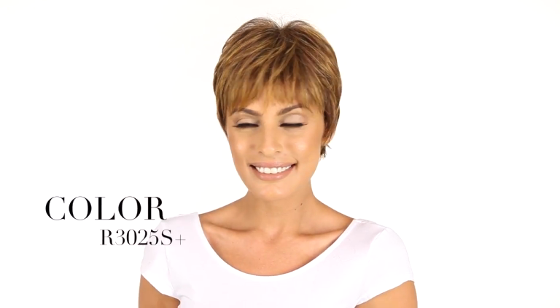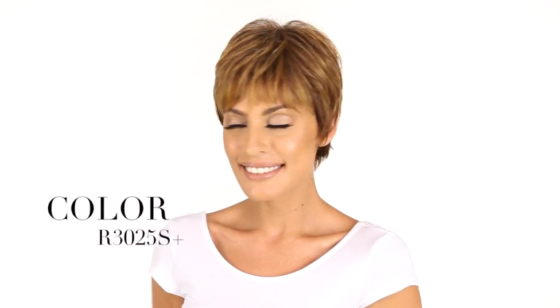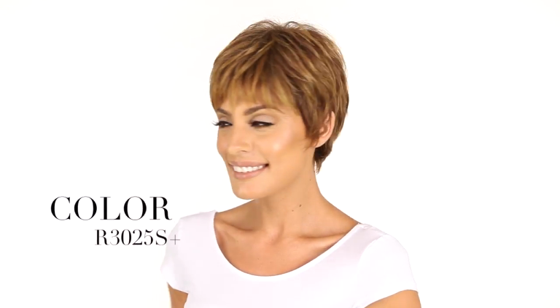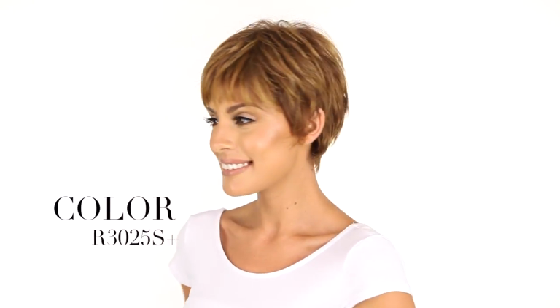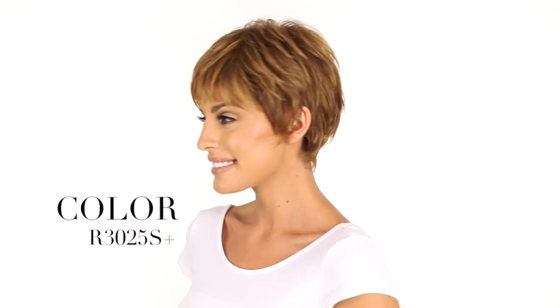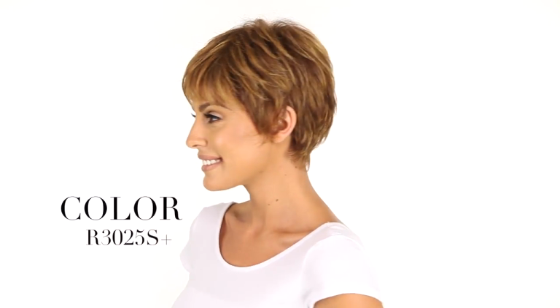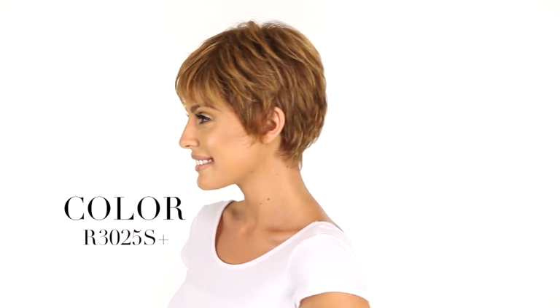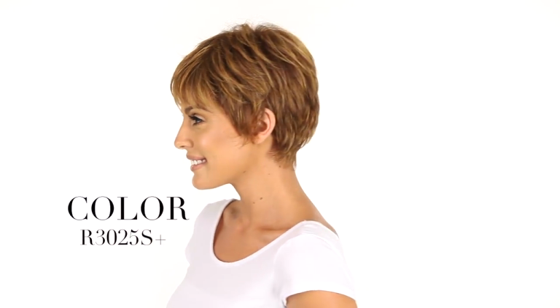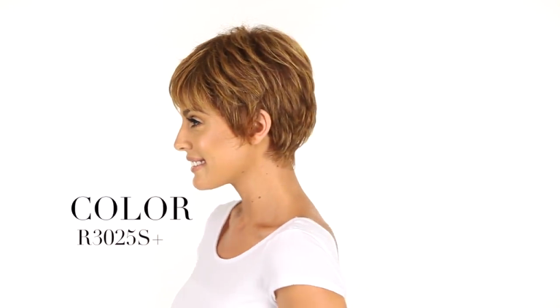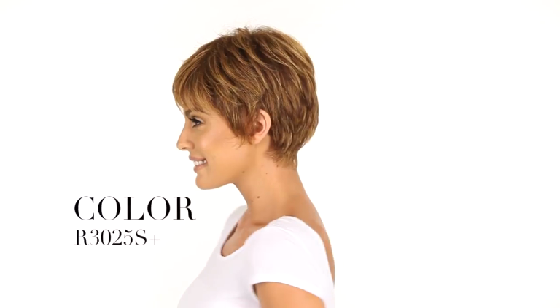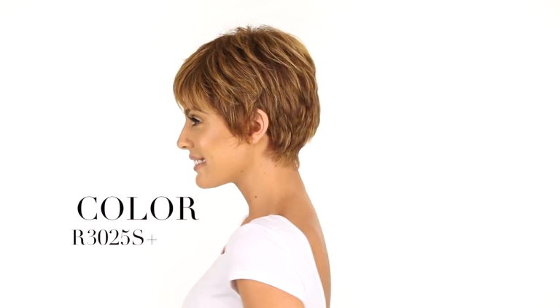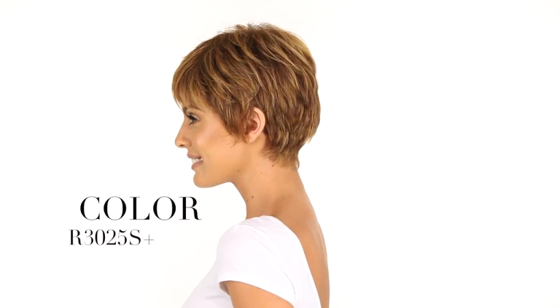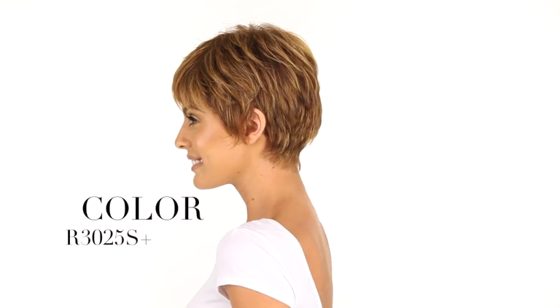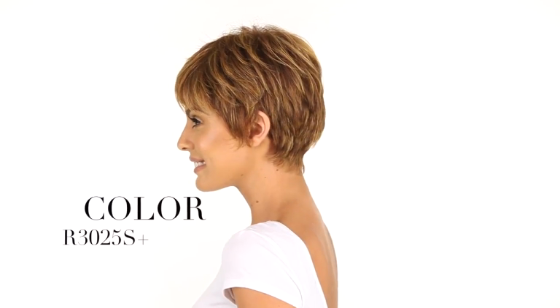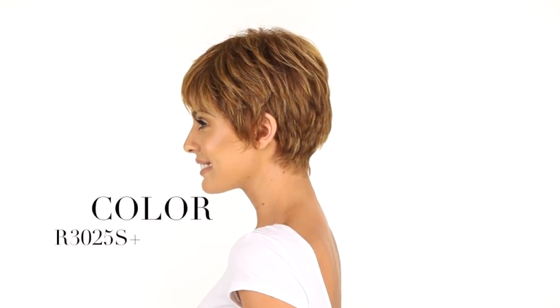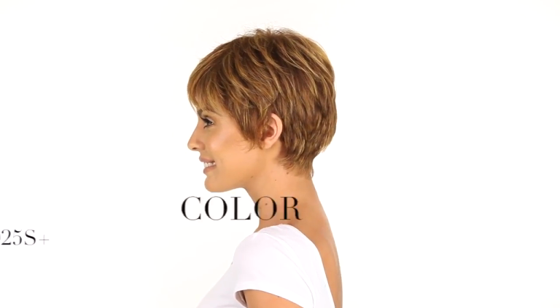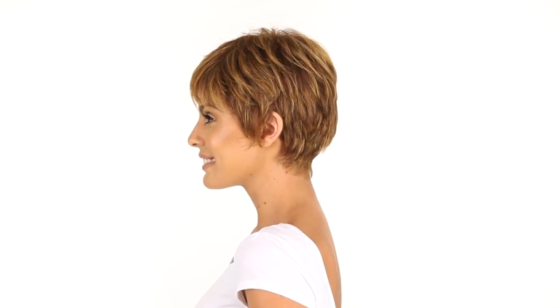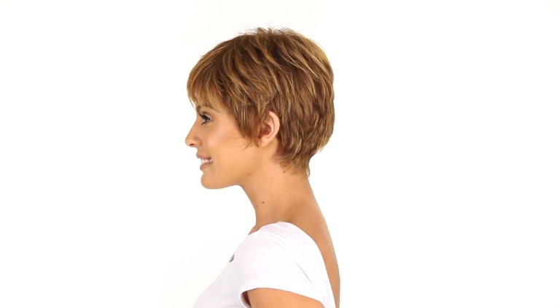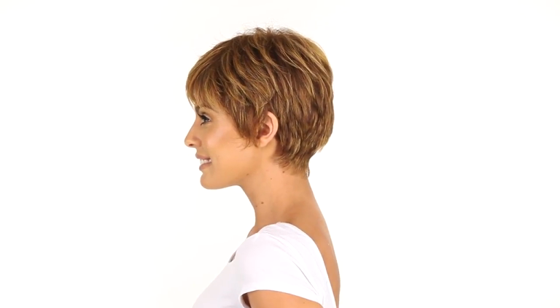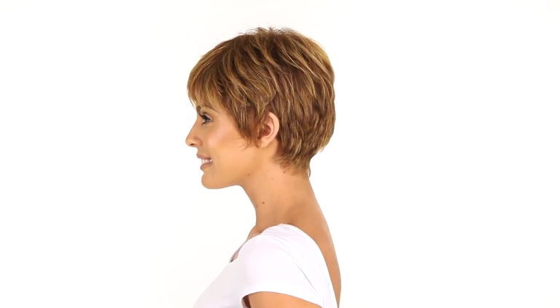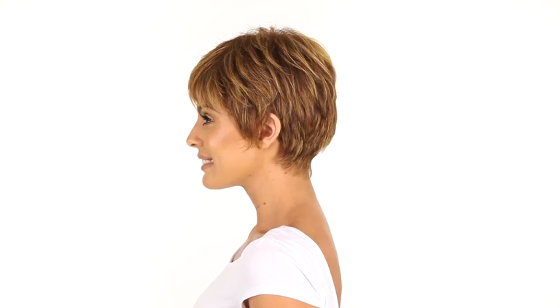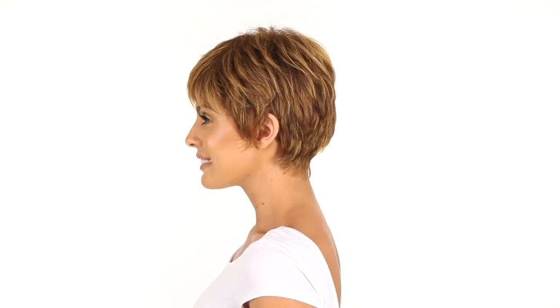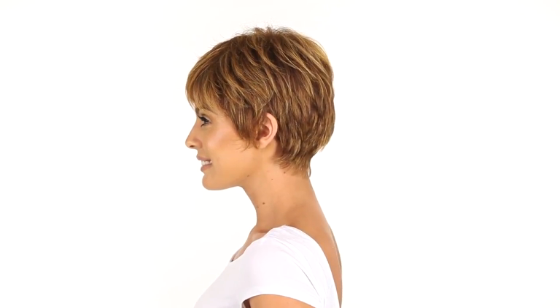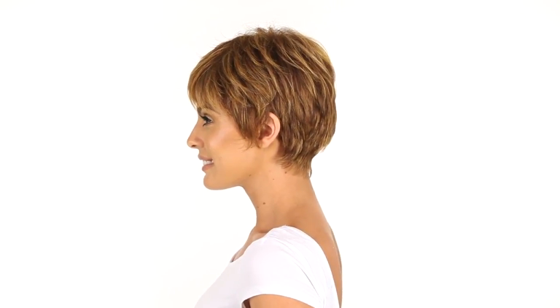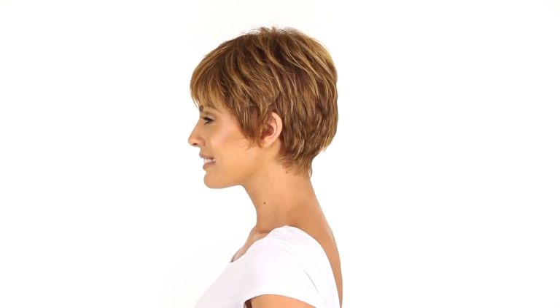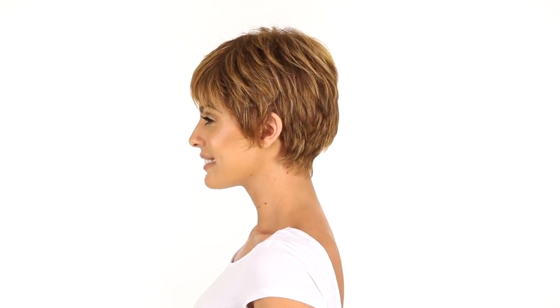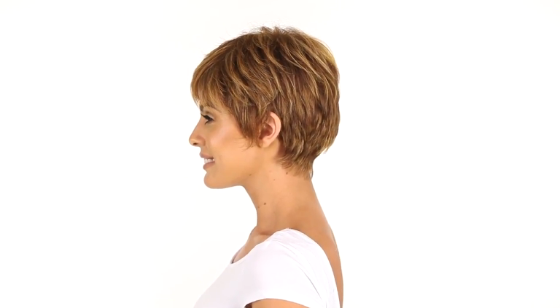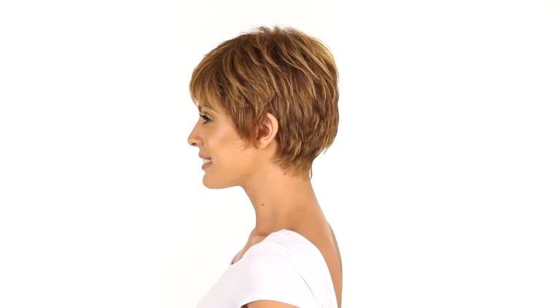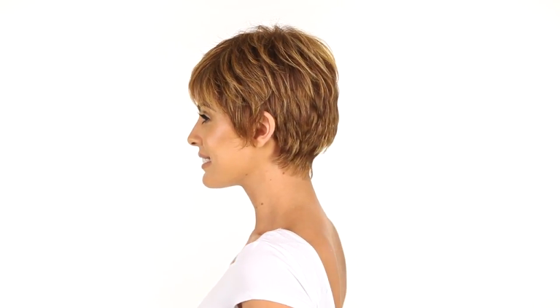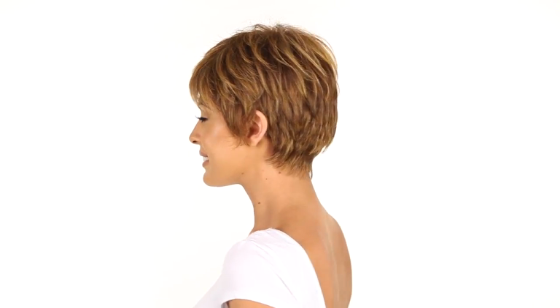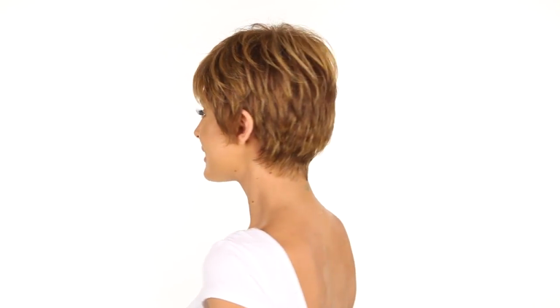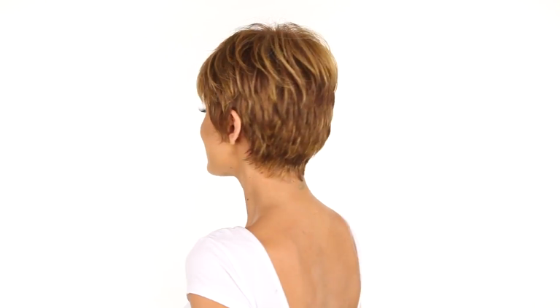The color shown here is R3025S Plus, which is medium auburn with golden blonde highlights.